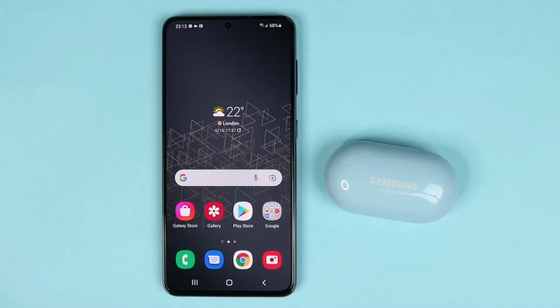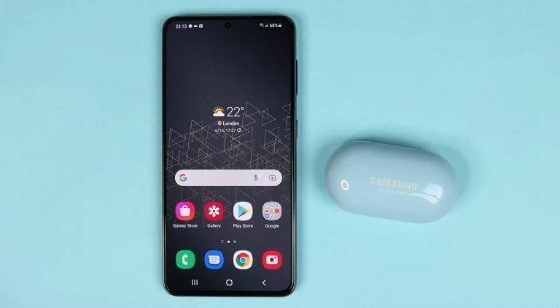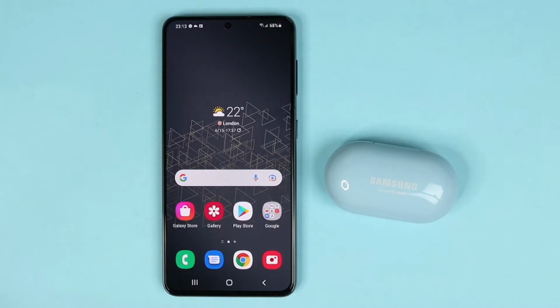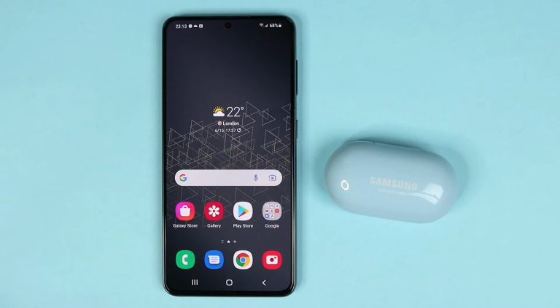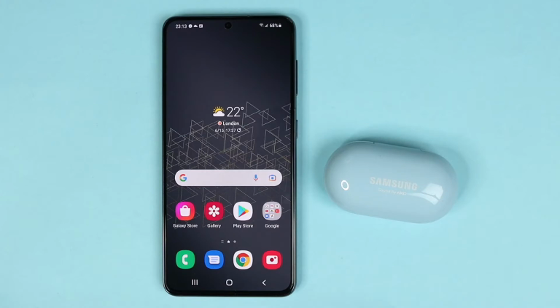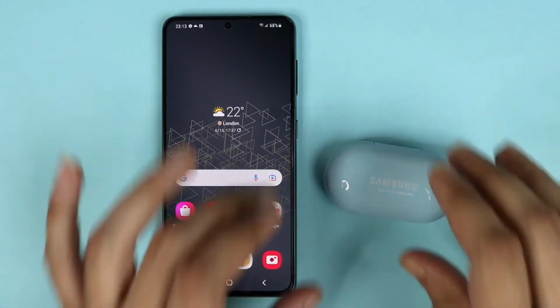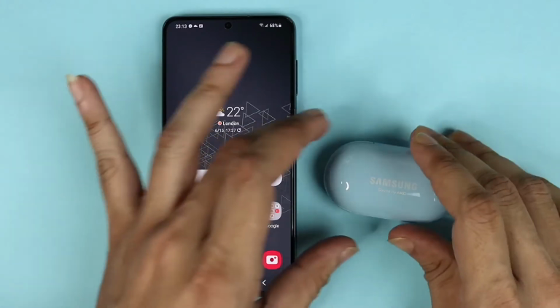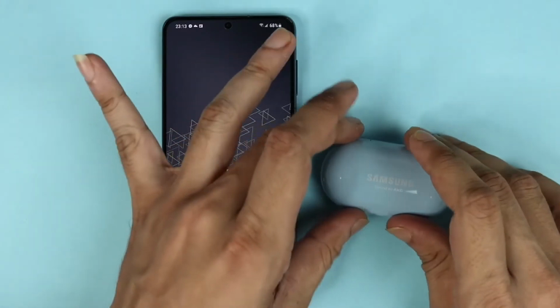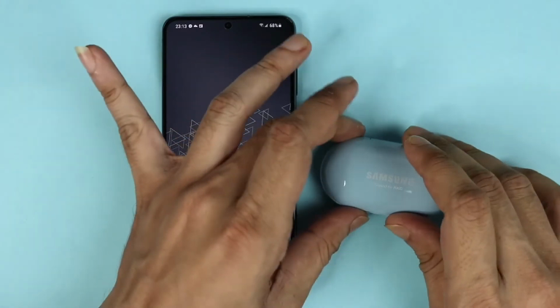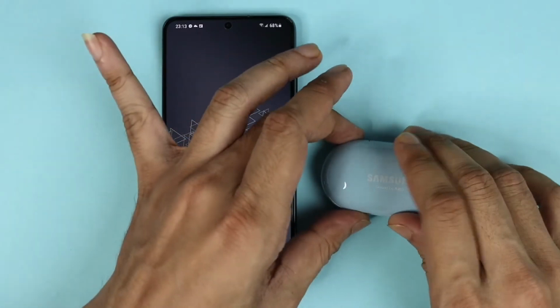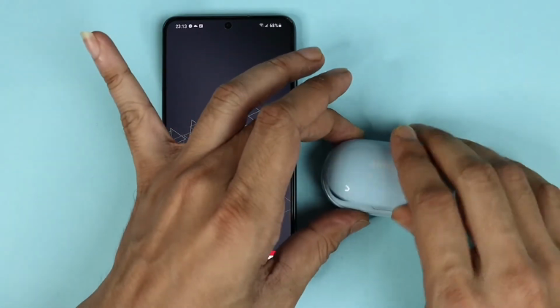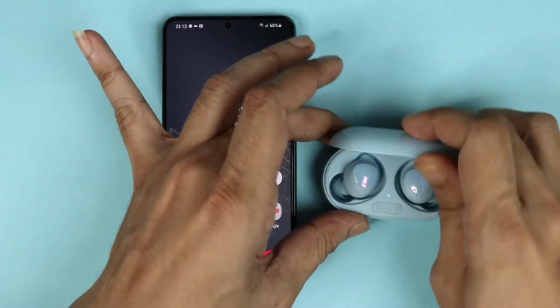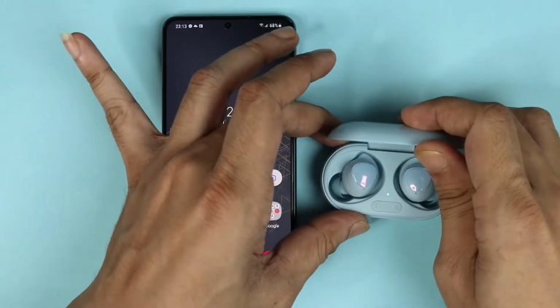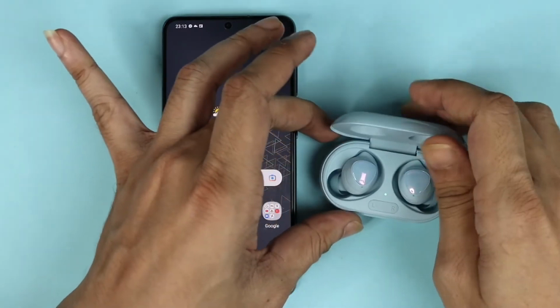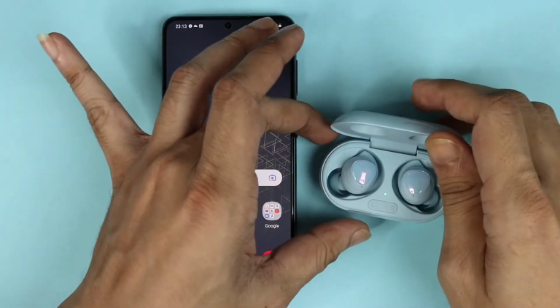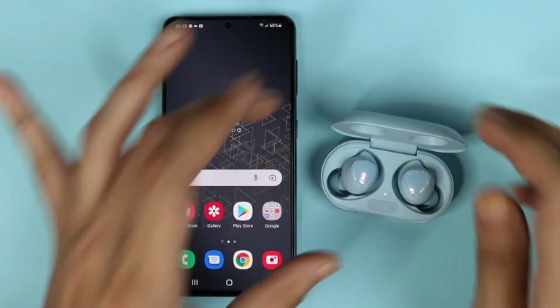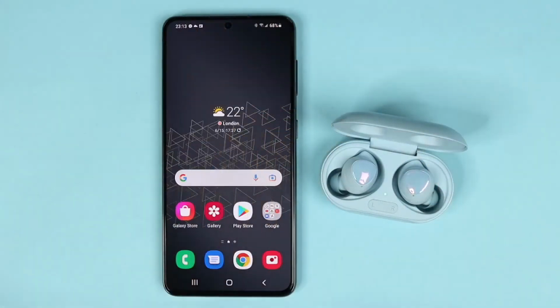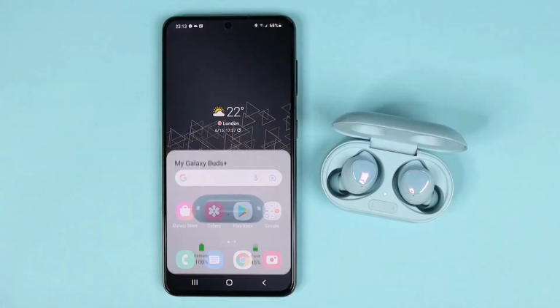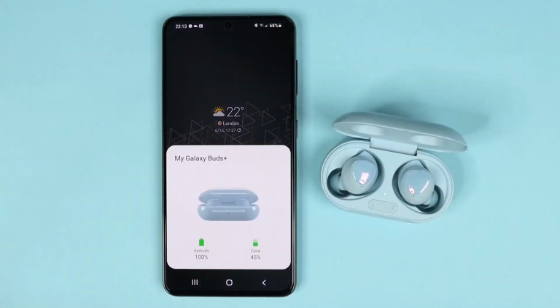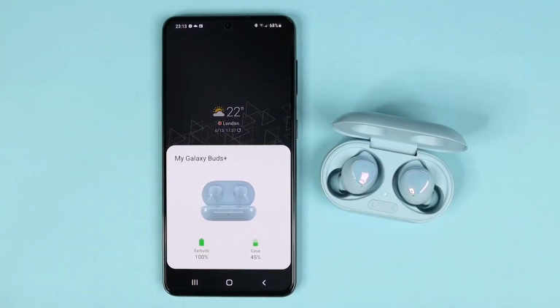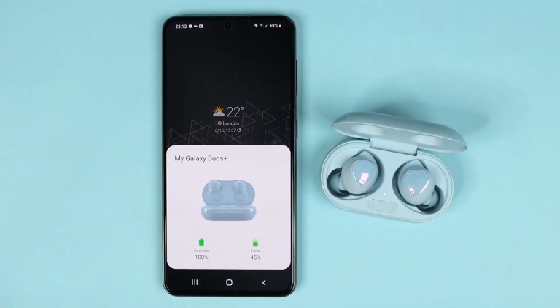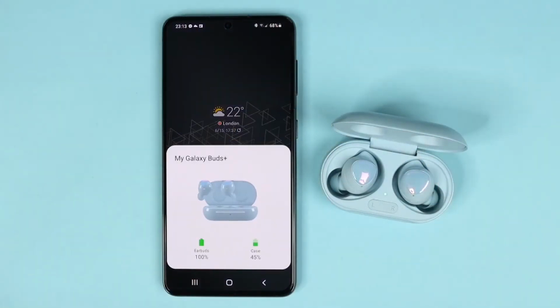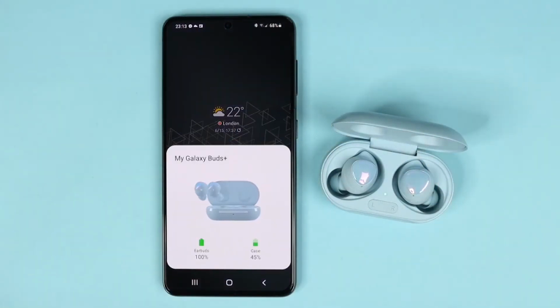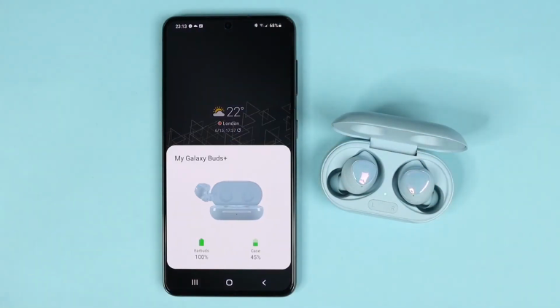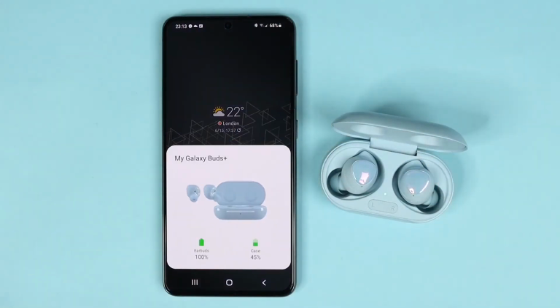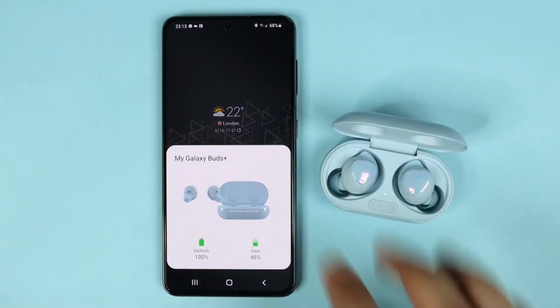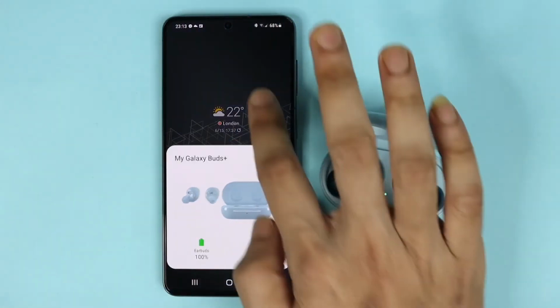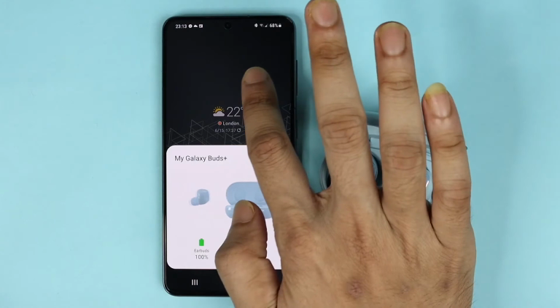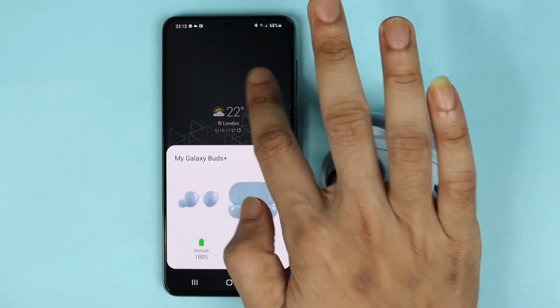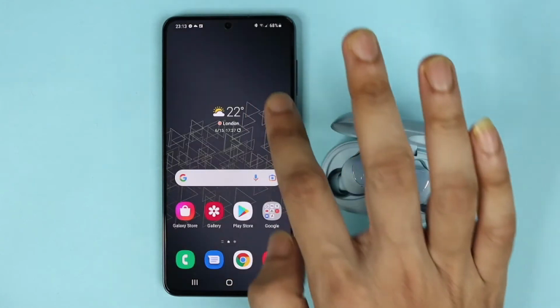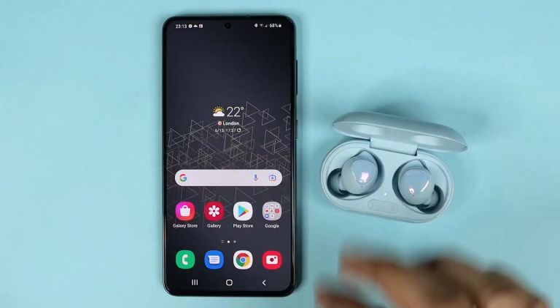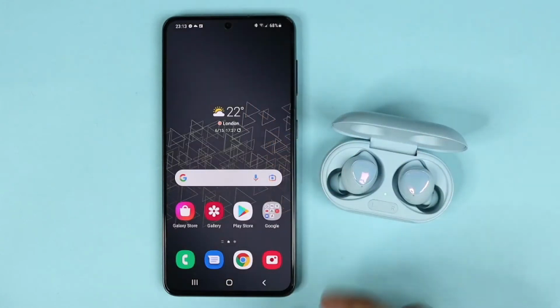First, open the case of your Galaxy Buds to connect it to your phone, and once it is connected,